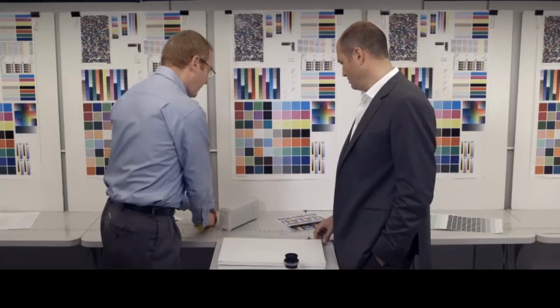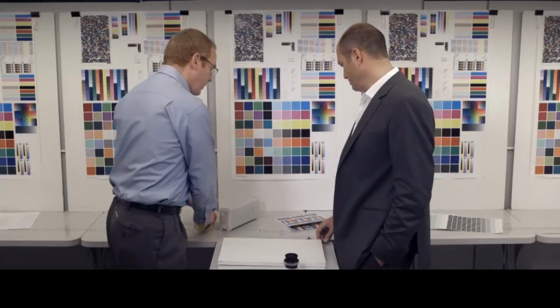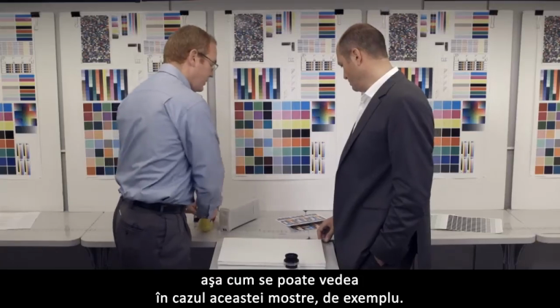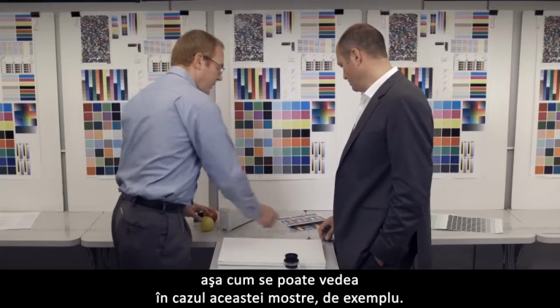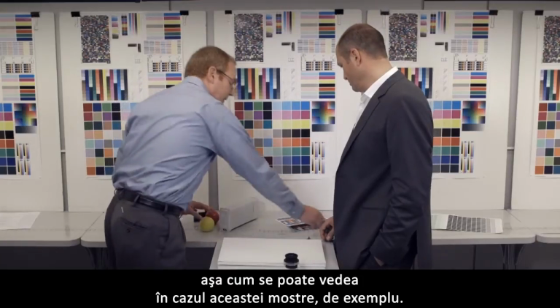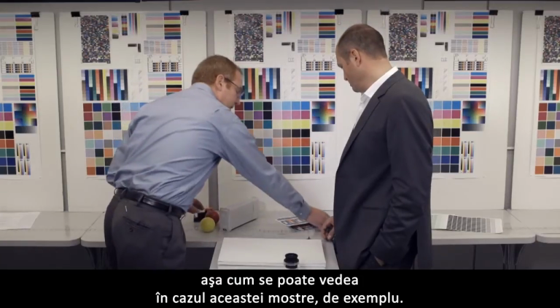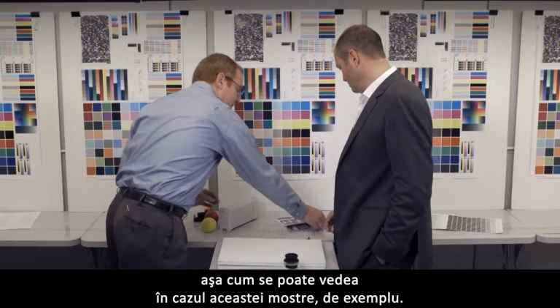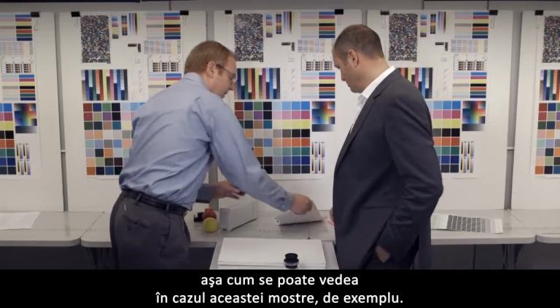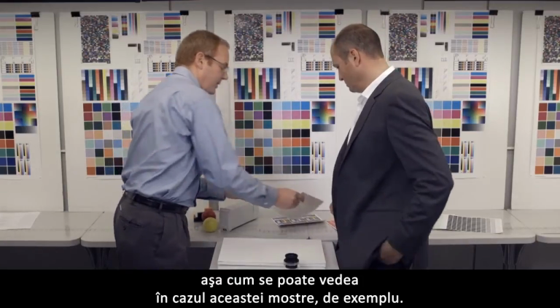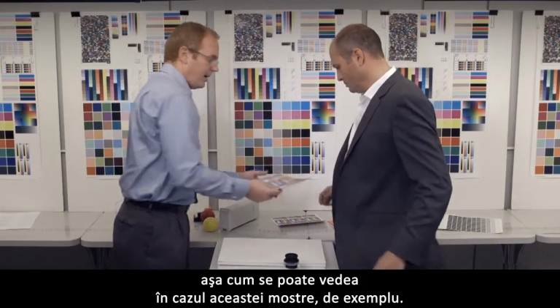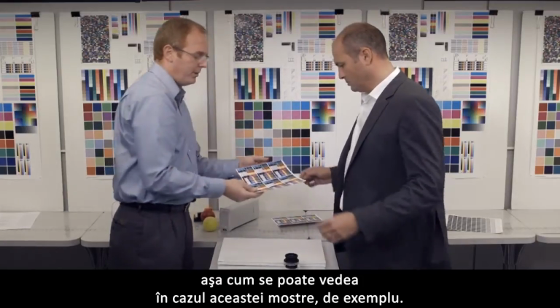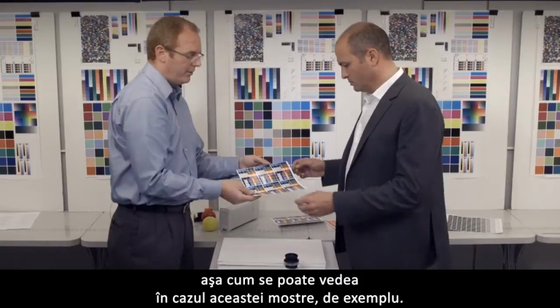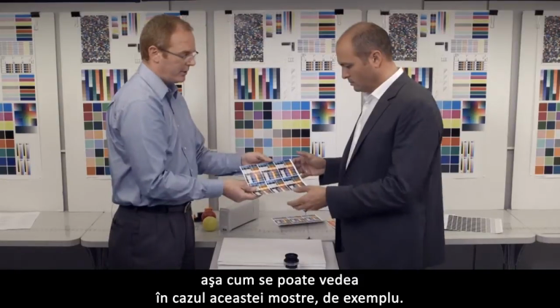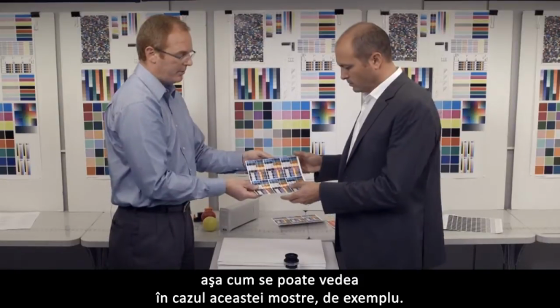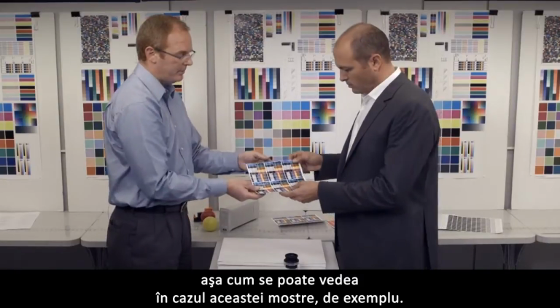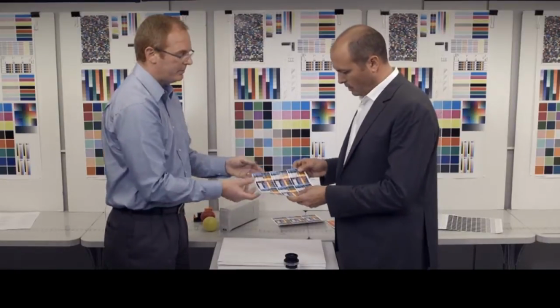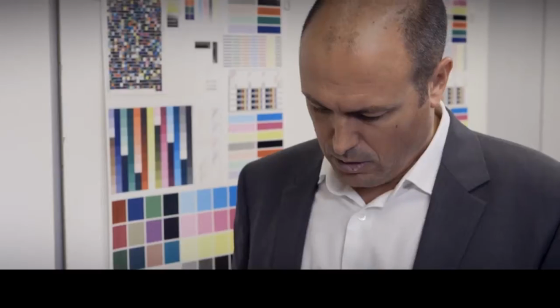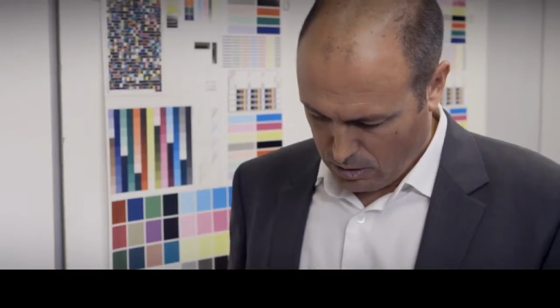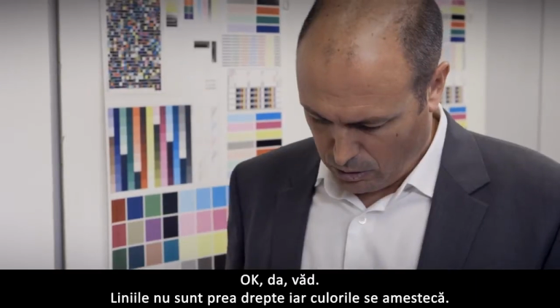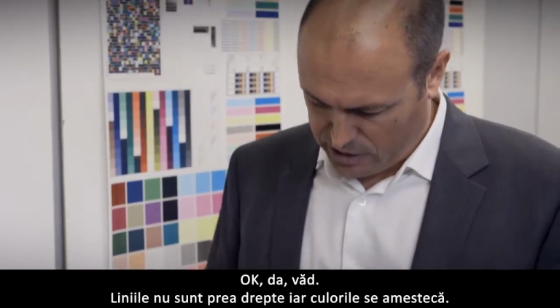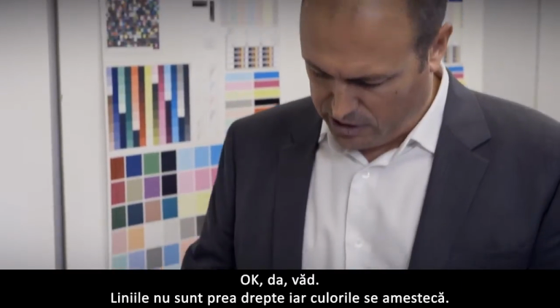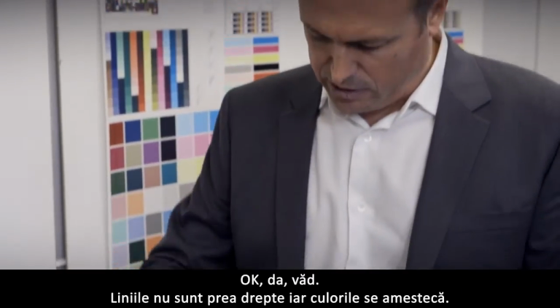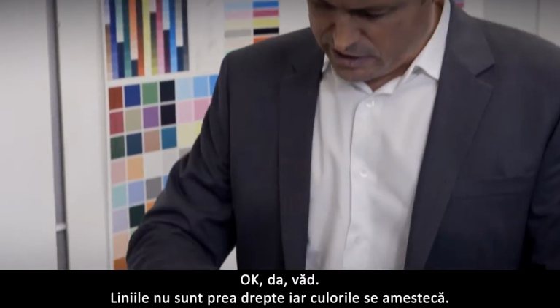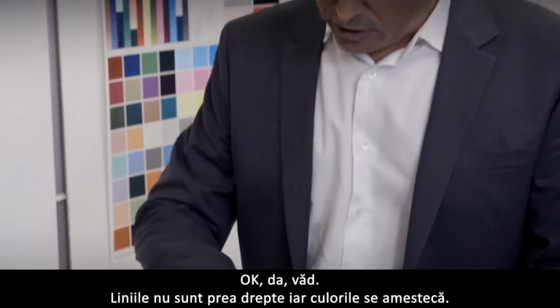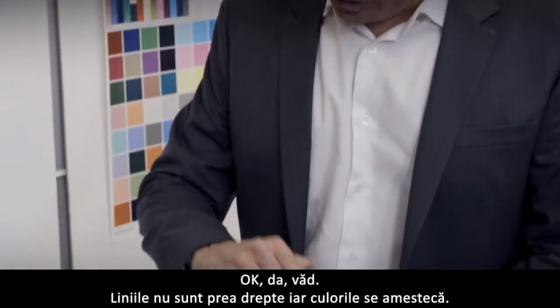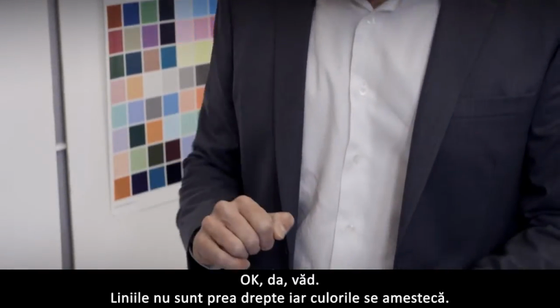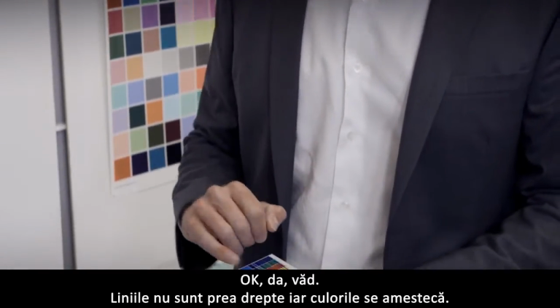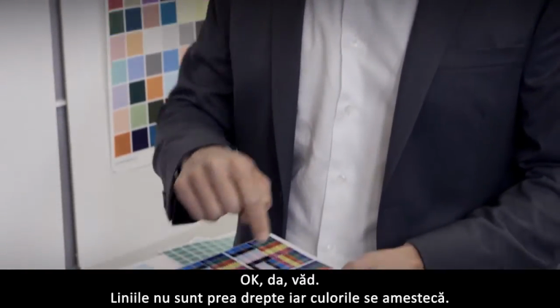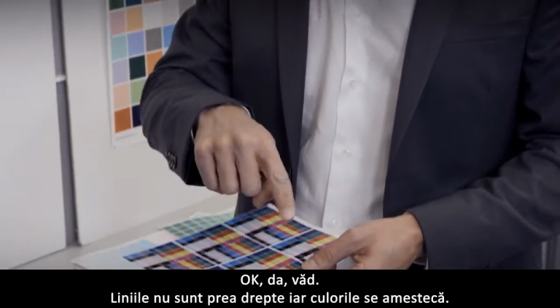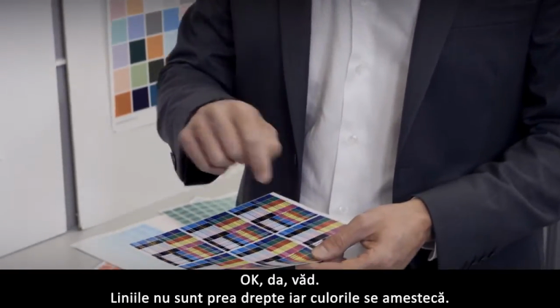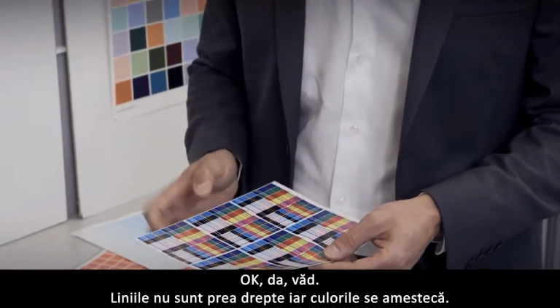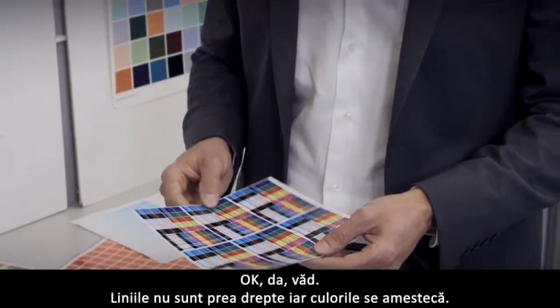You can see that in this sample here, for example. The lines are not straight and the colors are mixing.